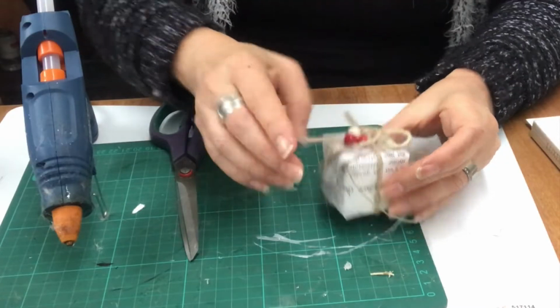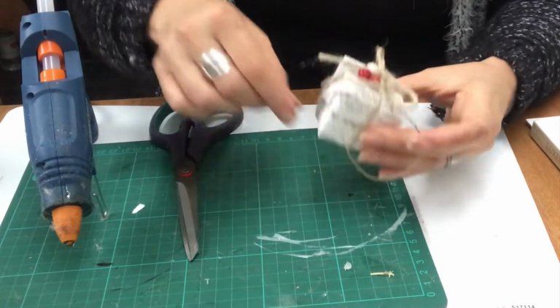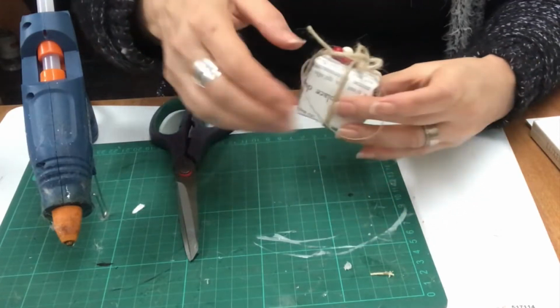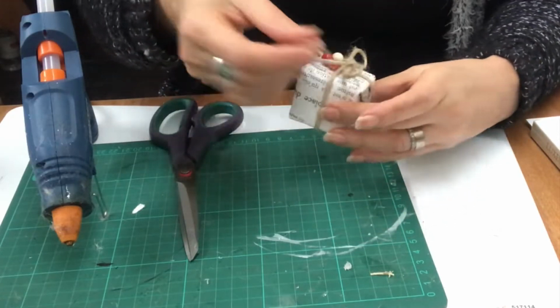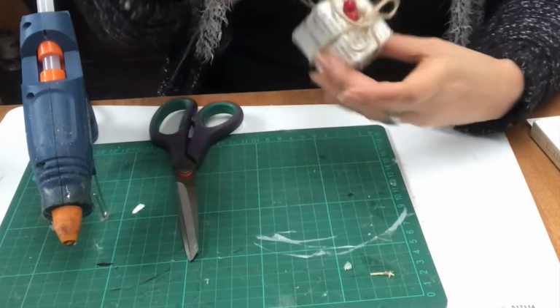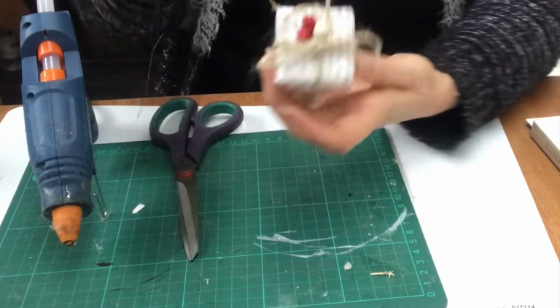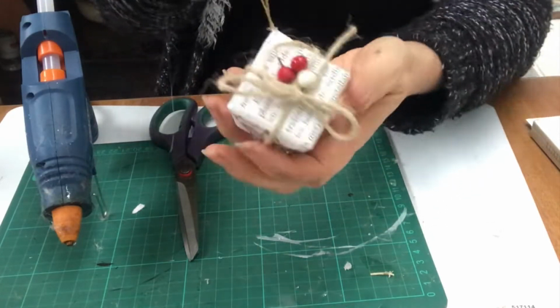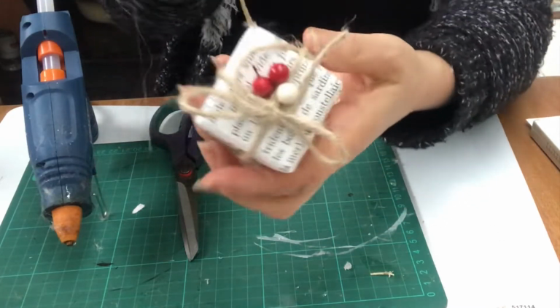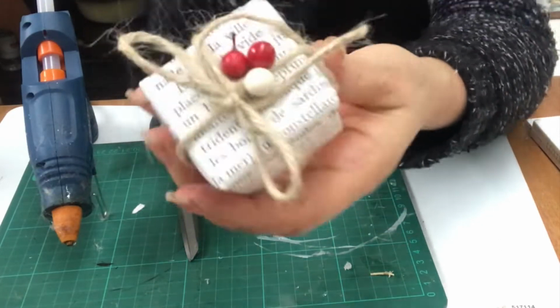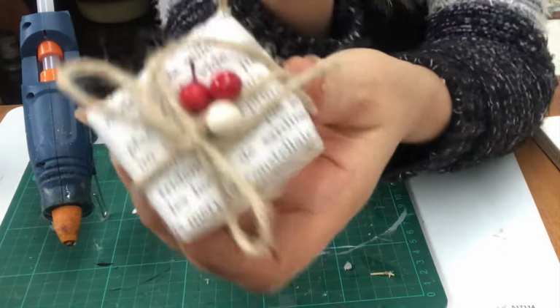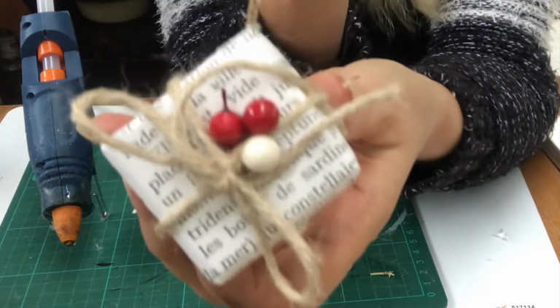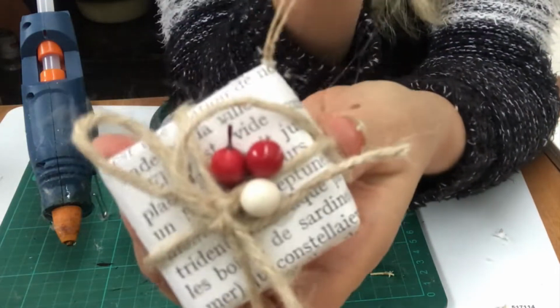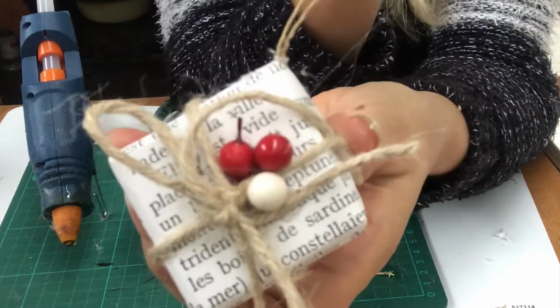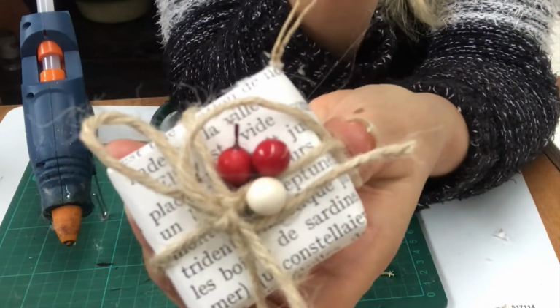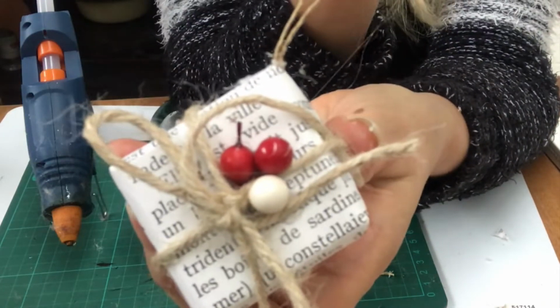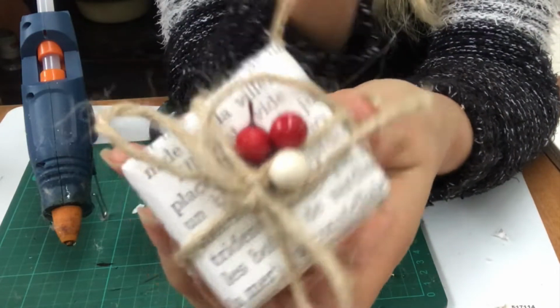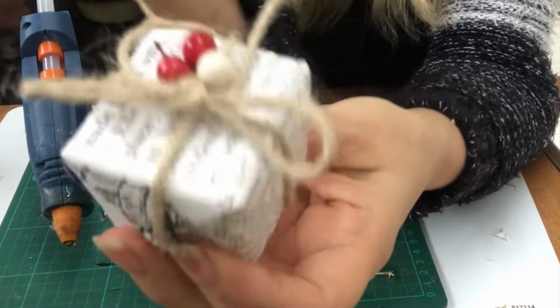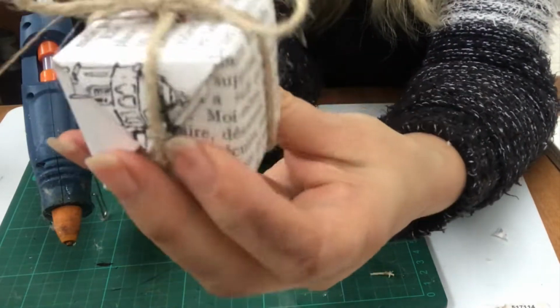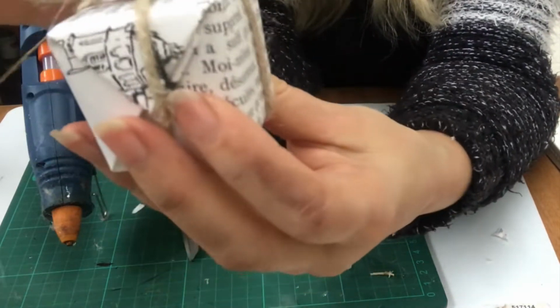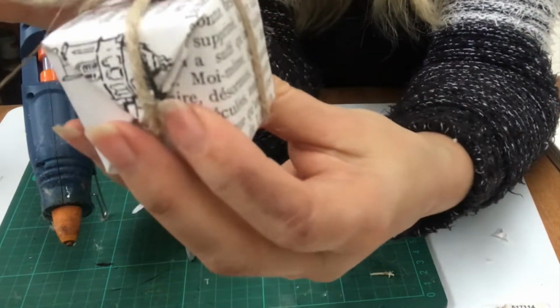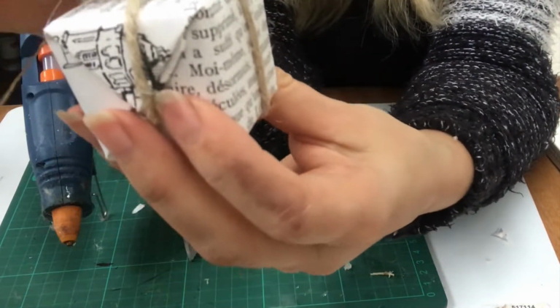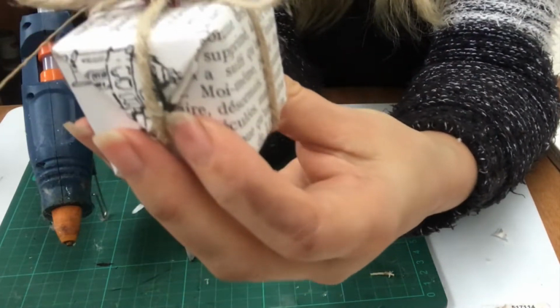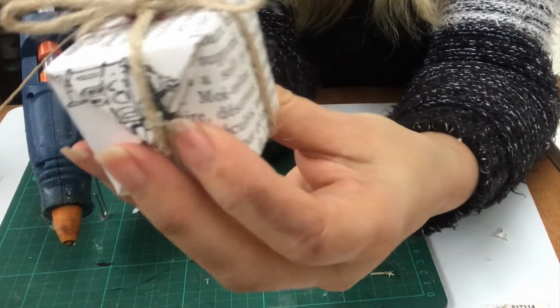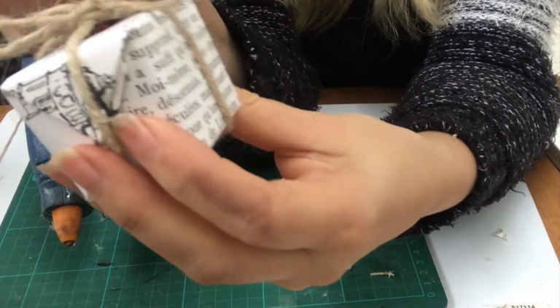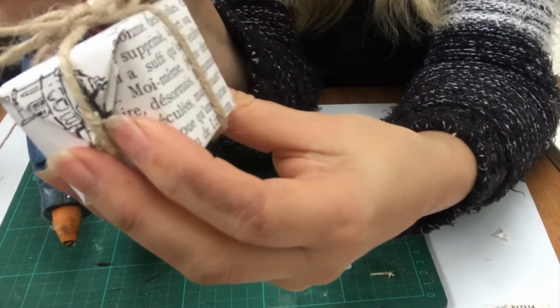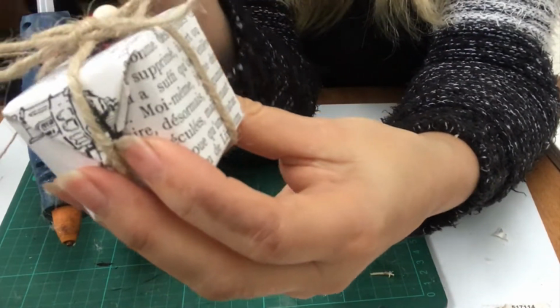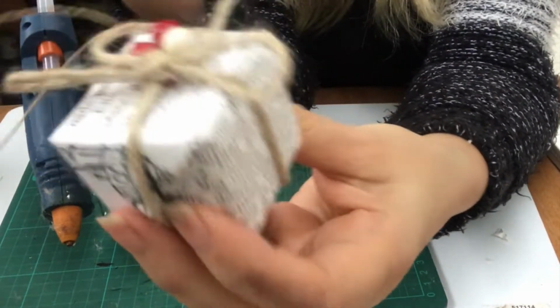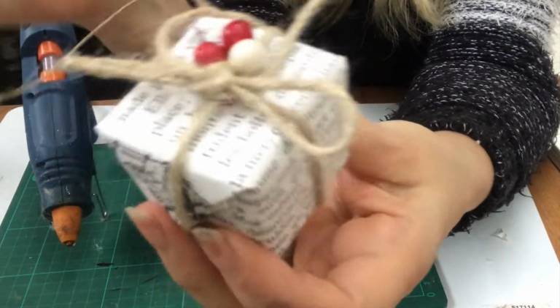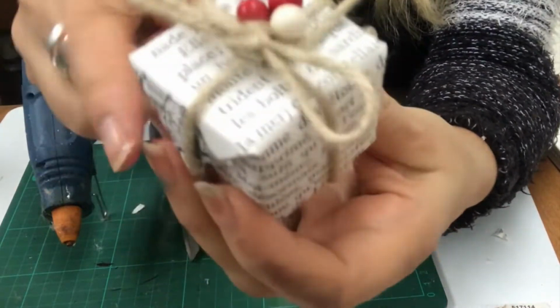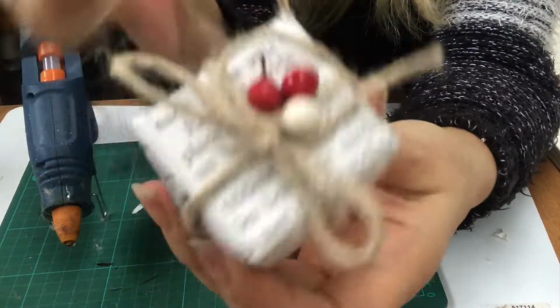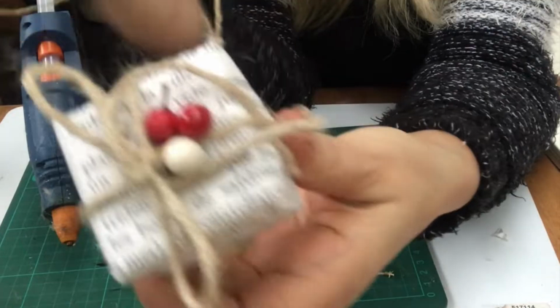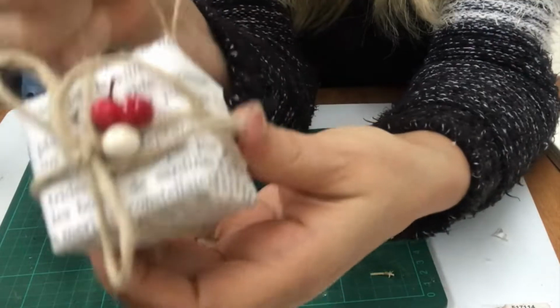Then it's all done. Like so. Super cute.